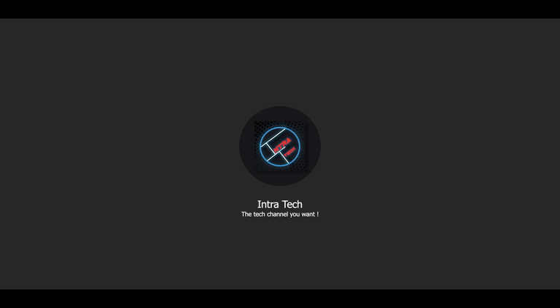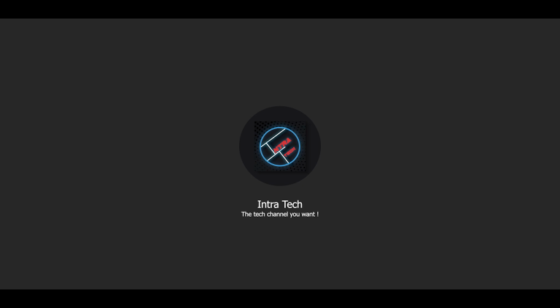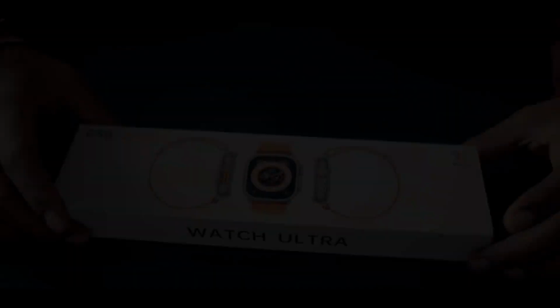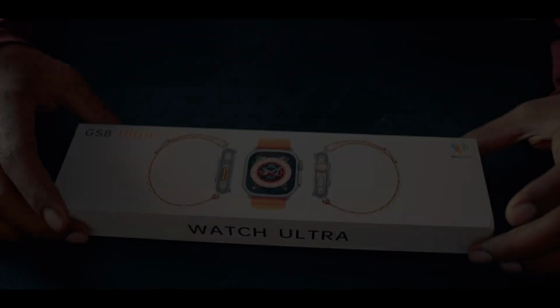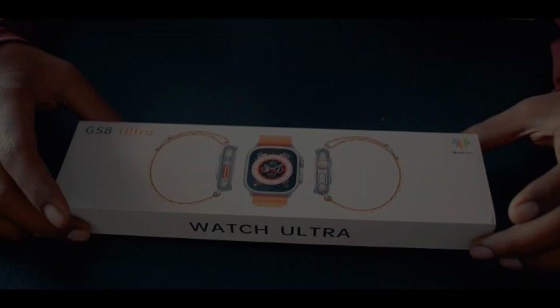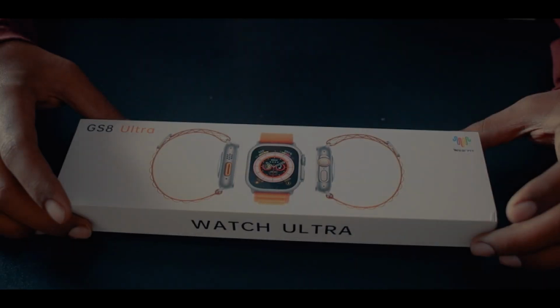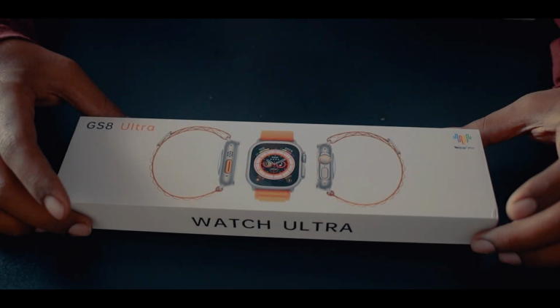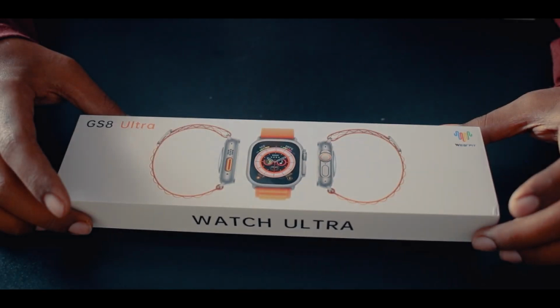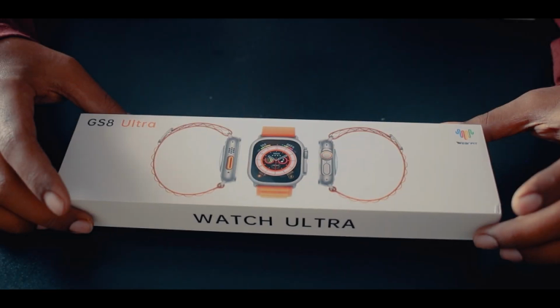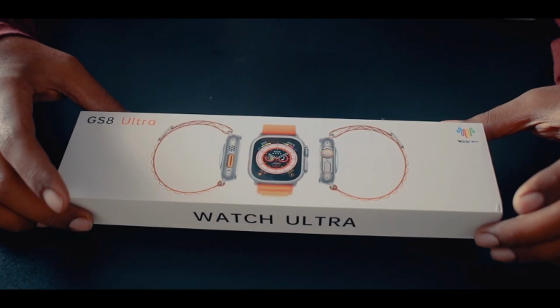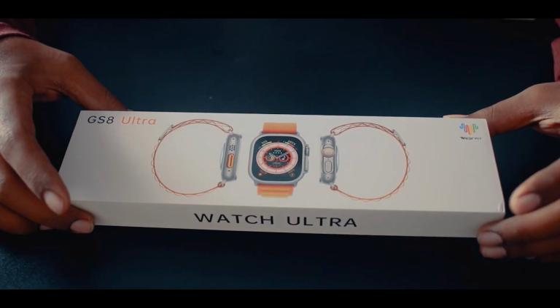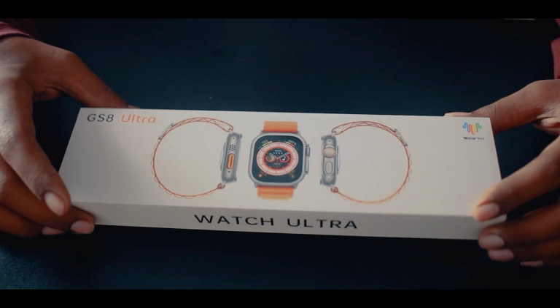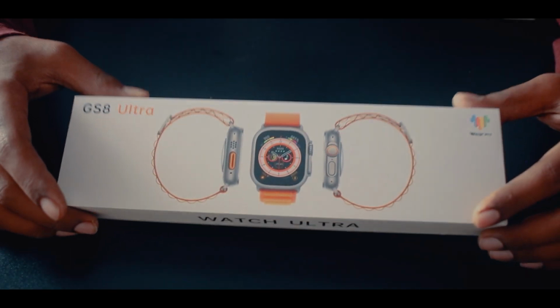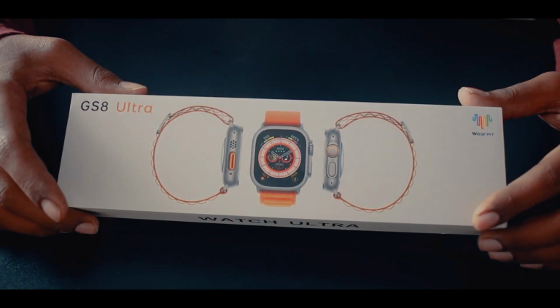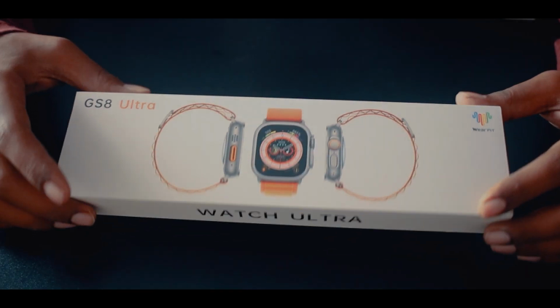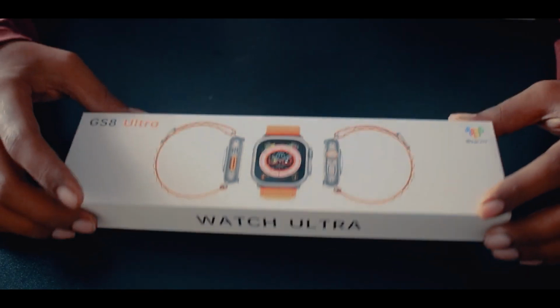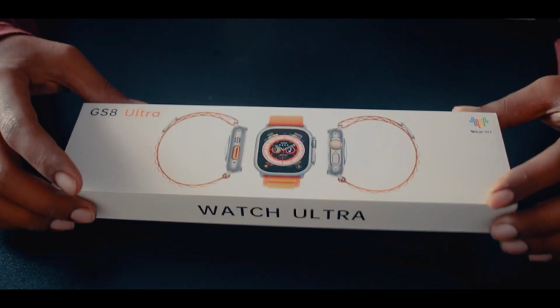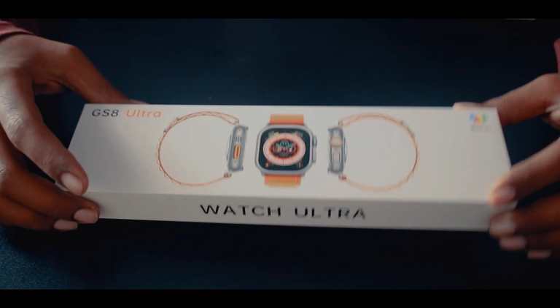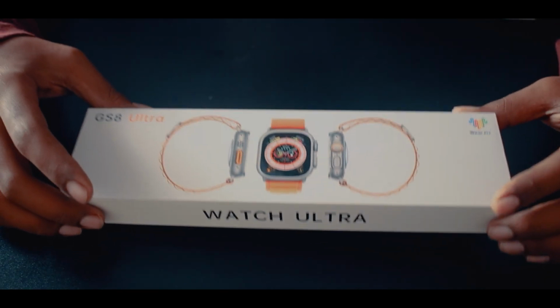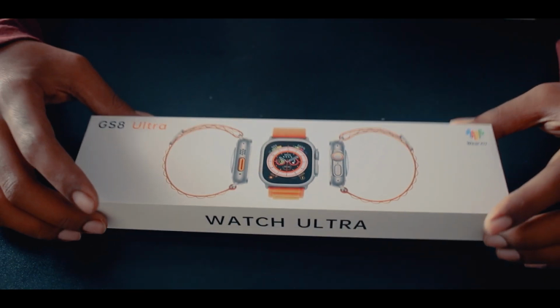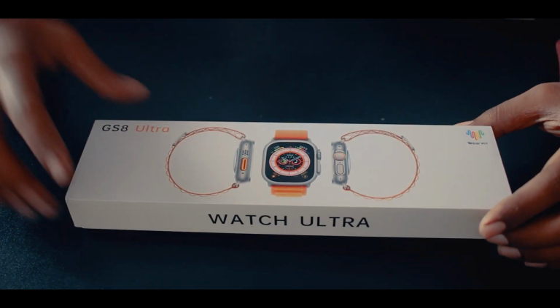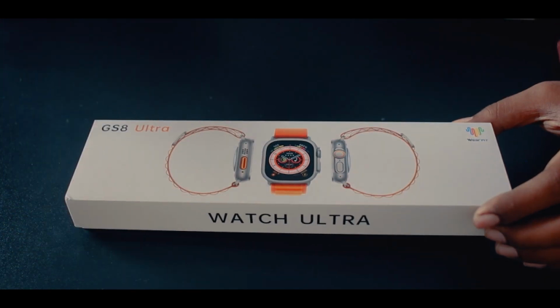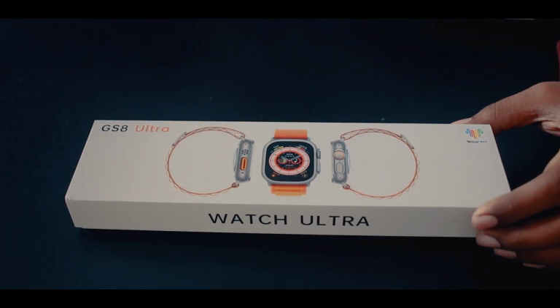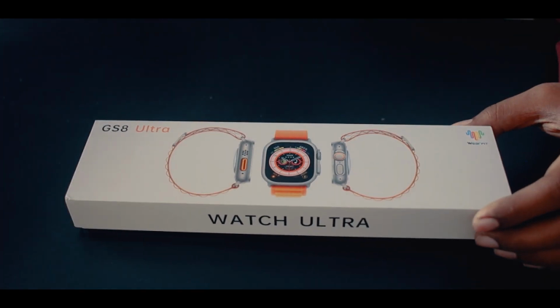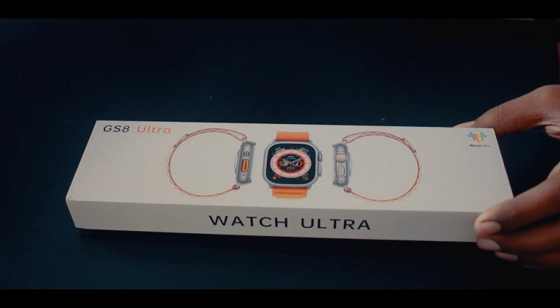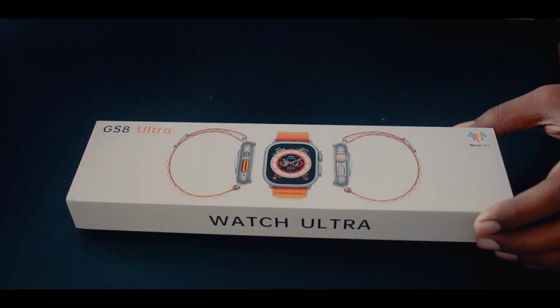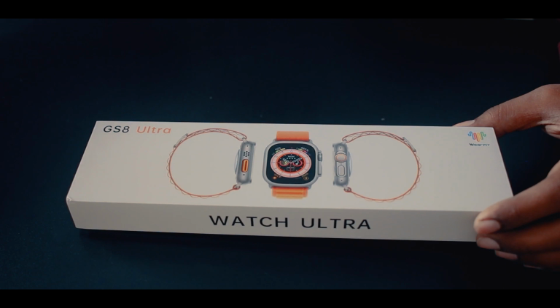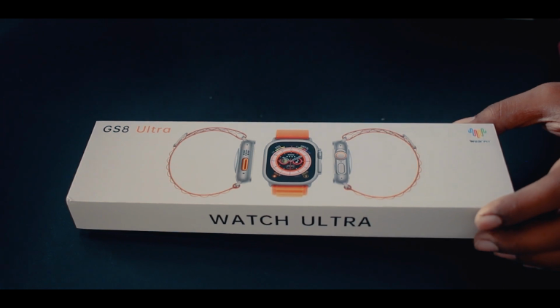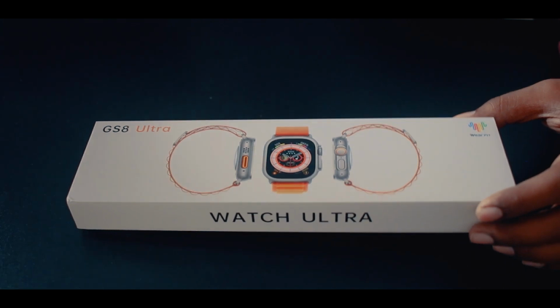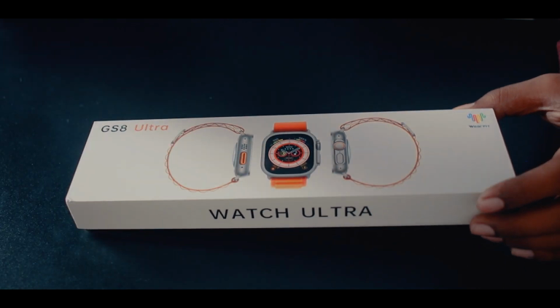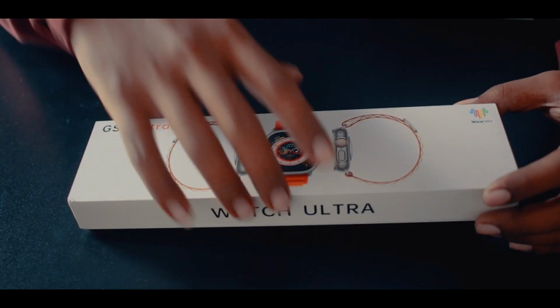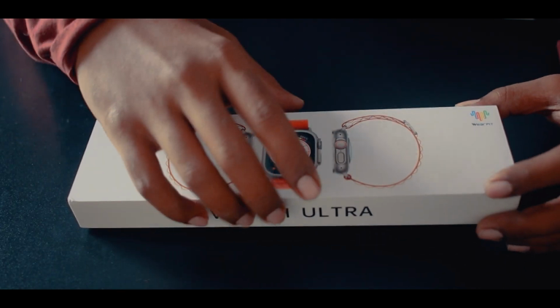So let's start the unboxing experience. The unboxing experience was super cool.